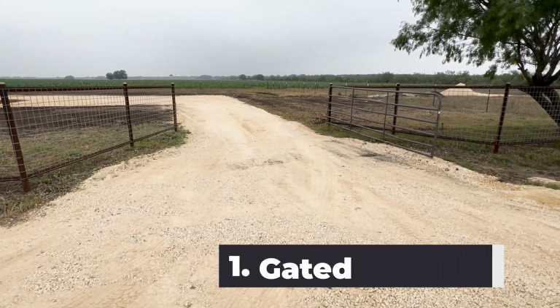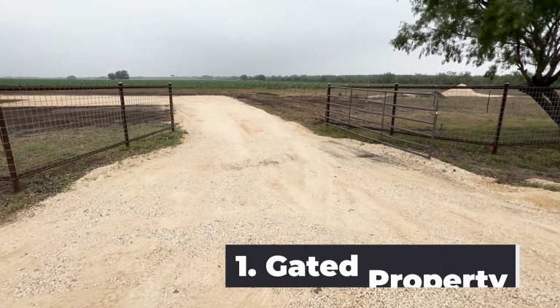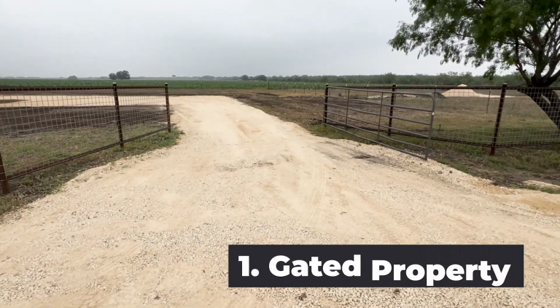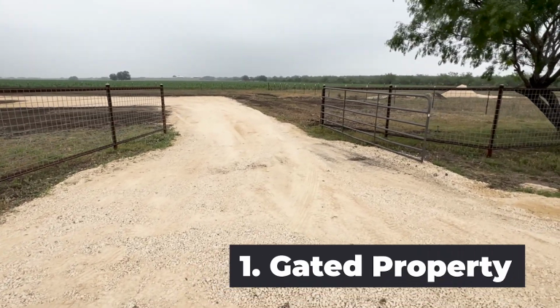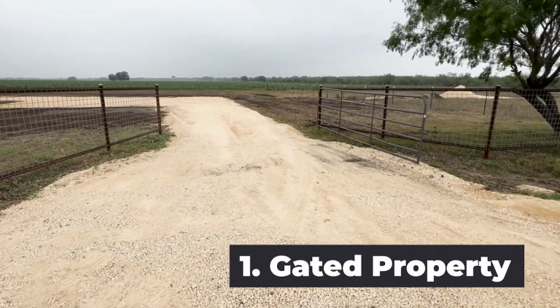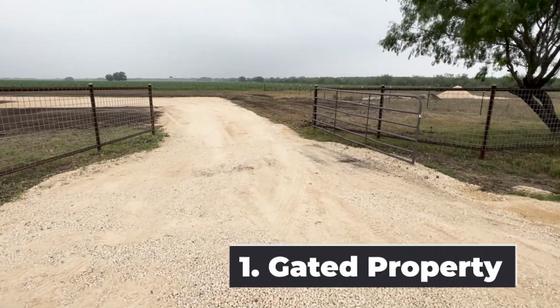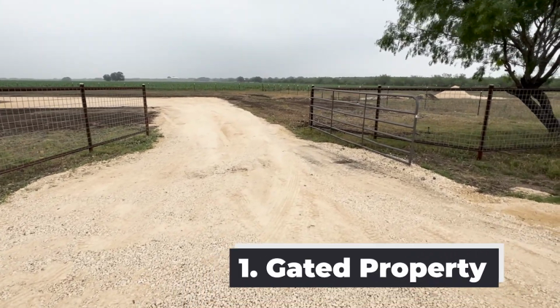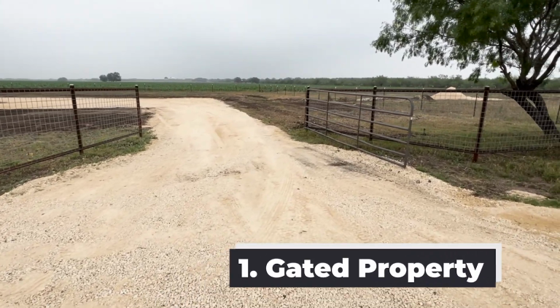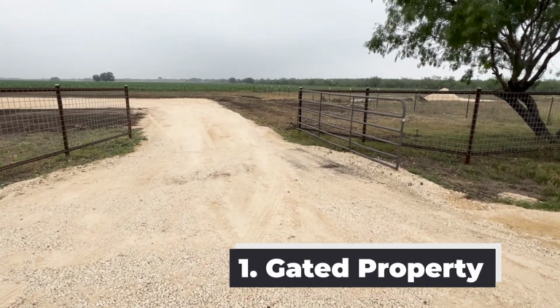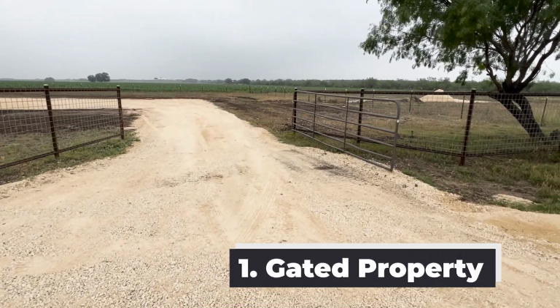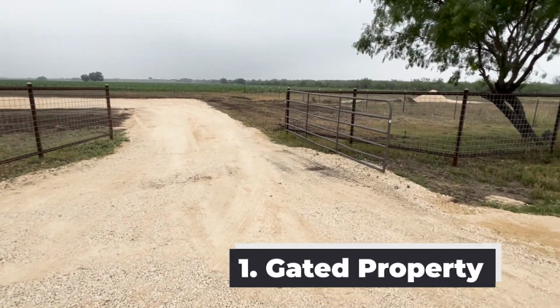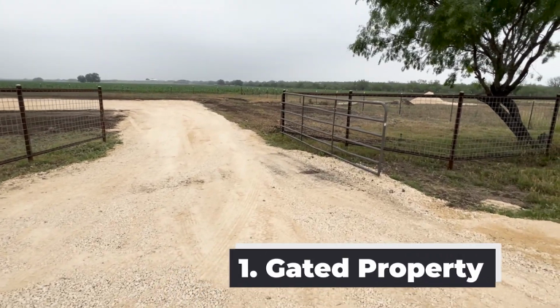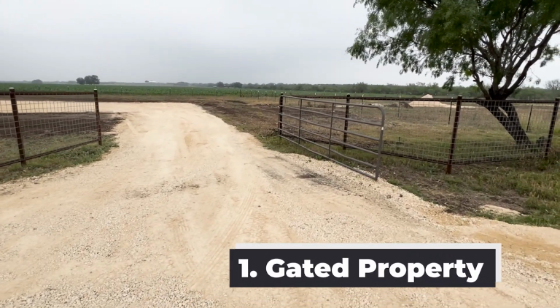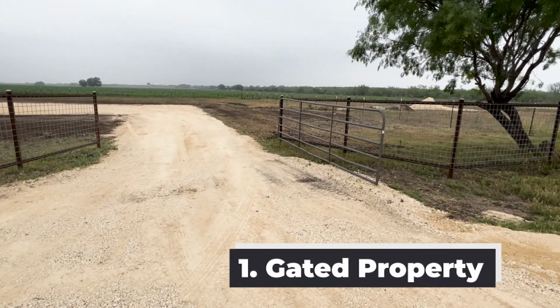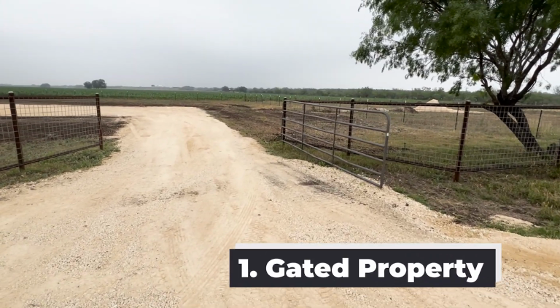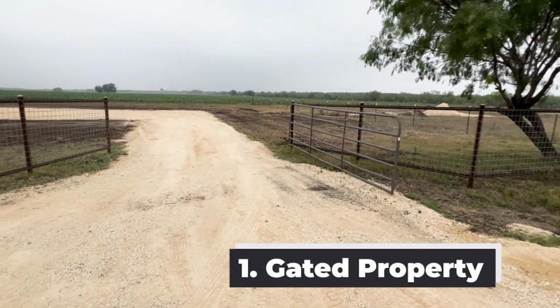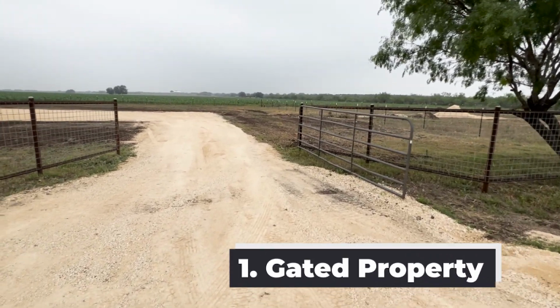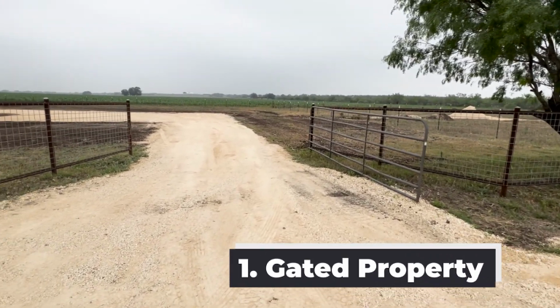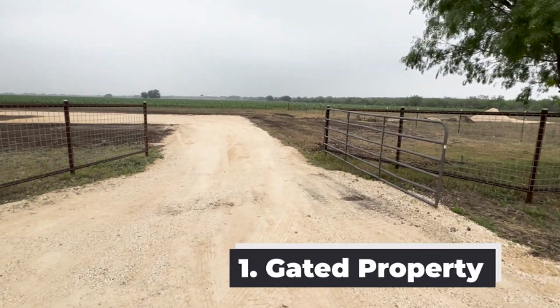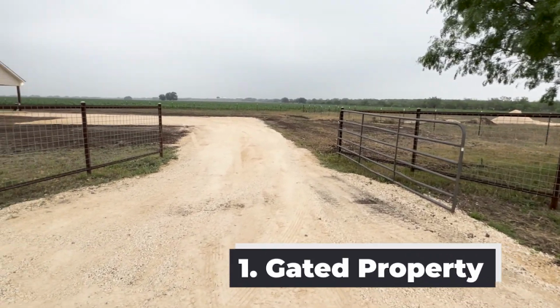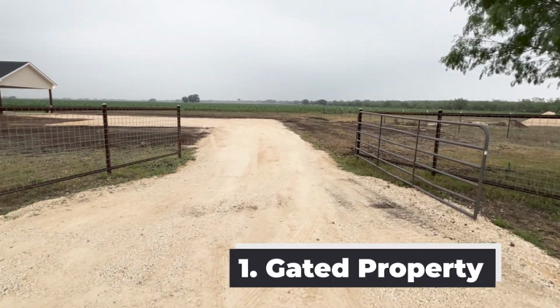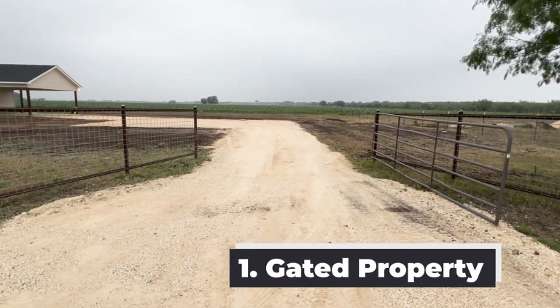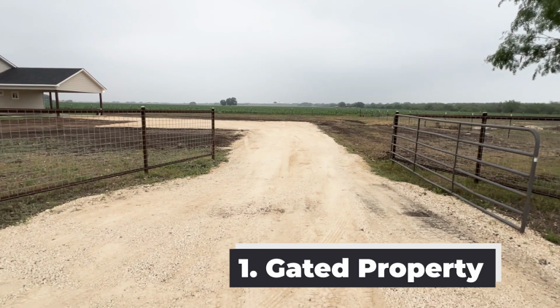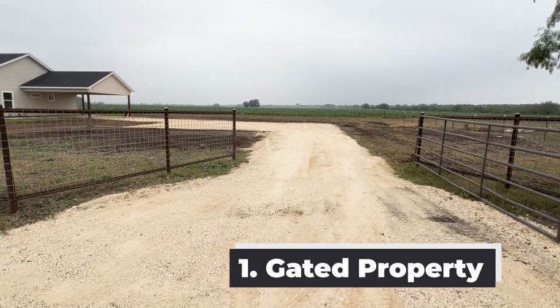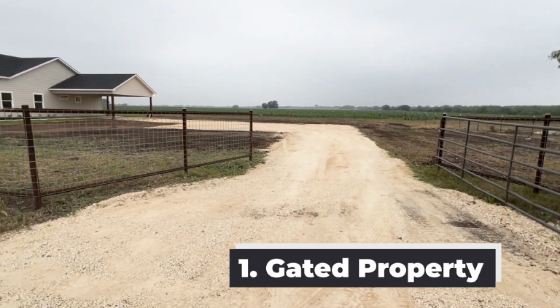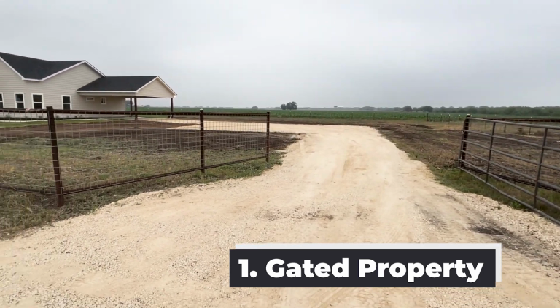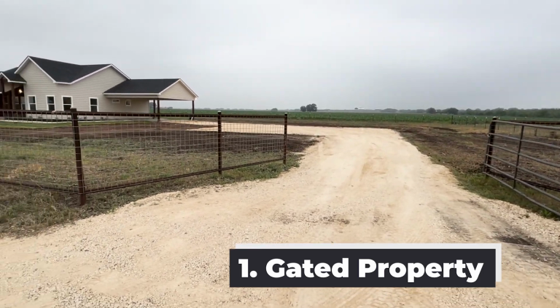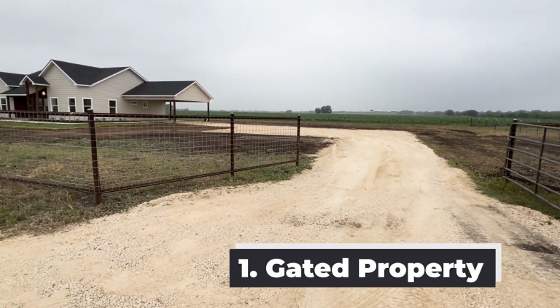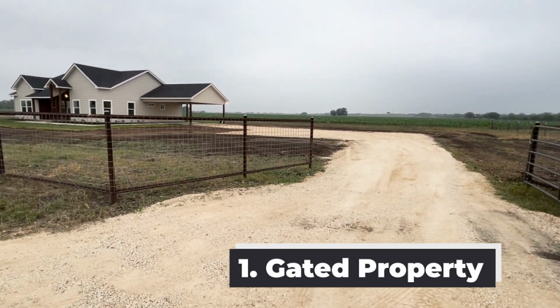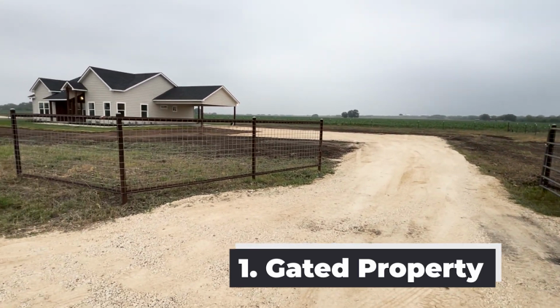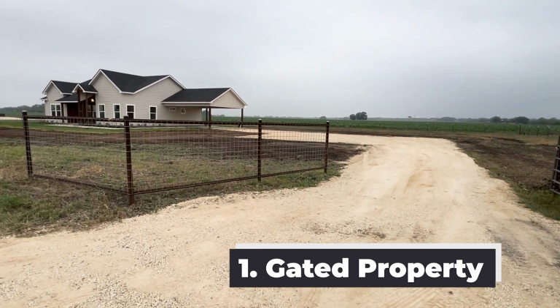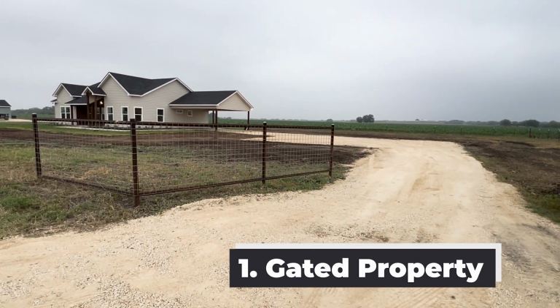Number one, I love that this property is already fenced and gated for you.